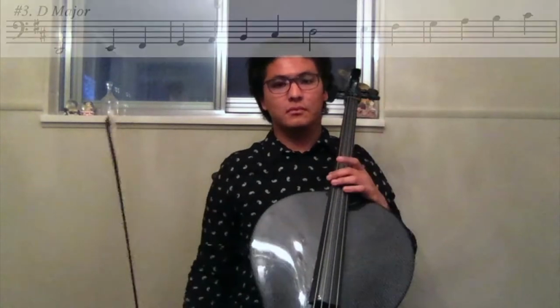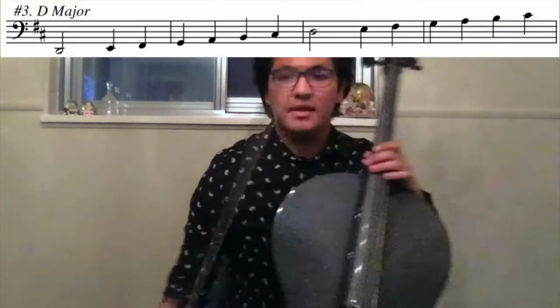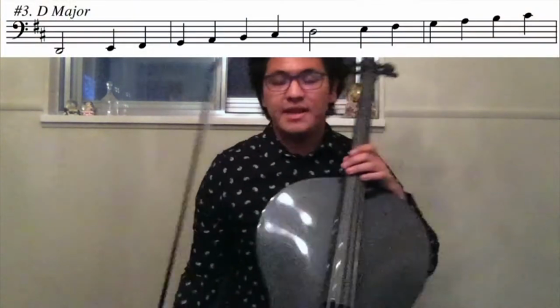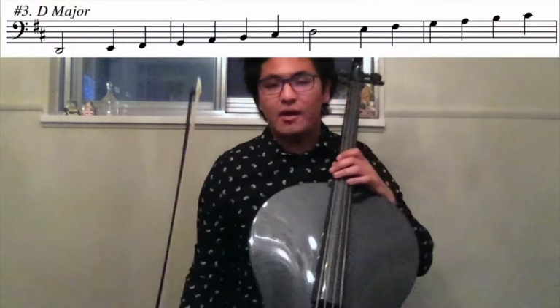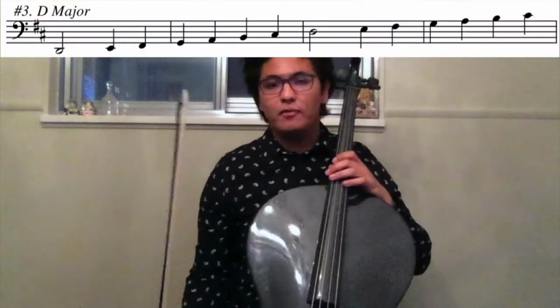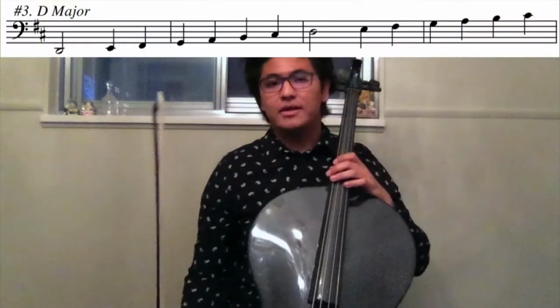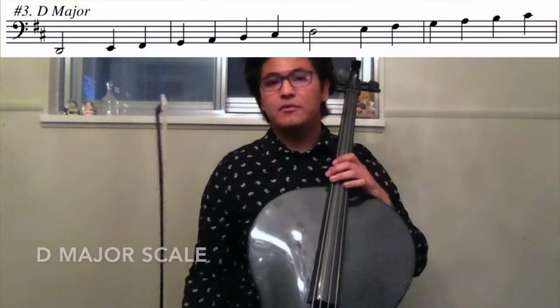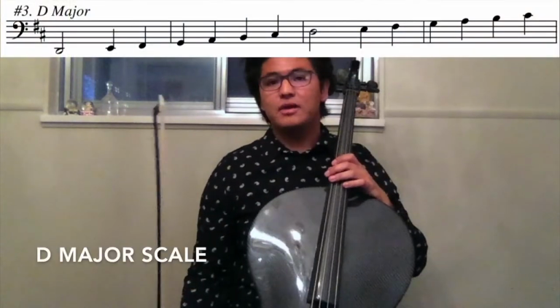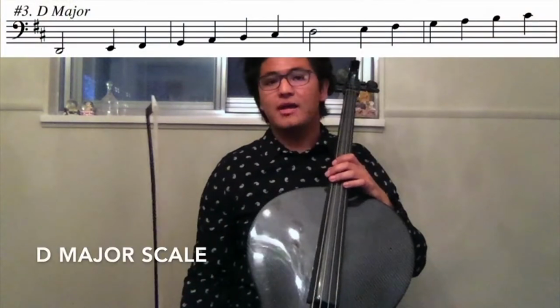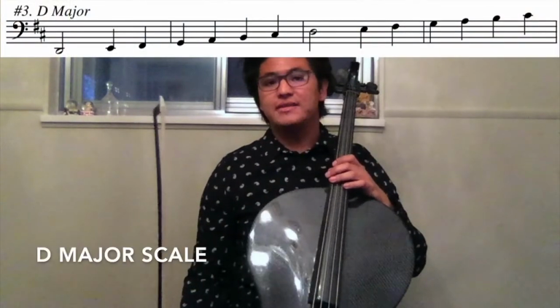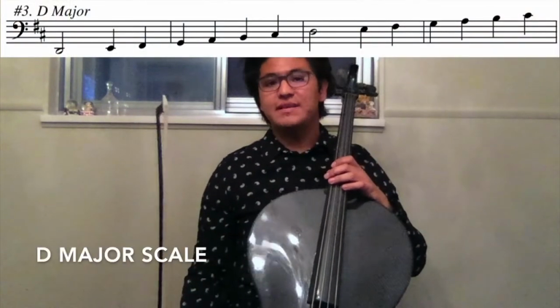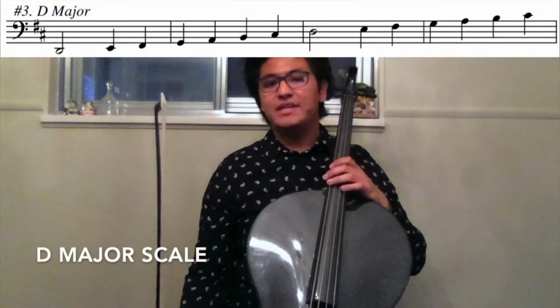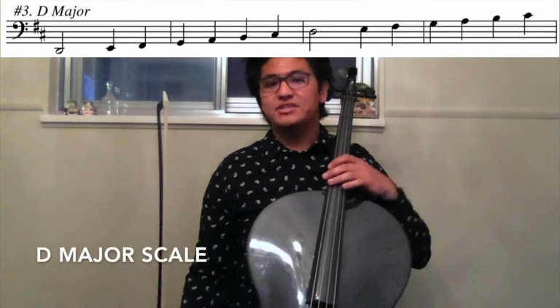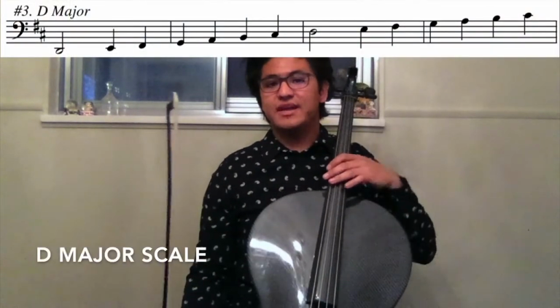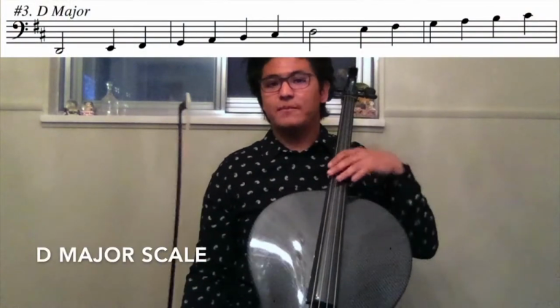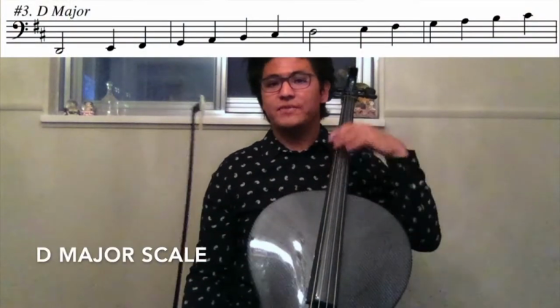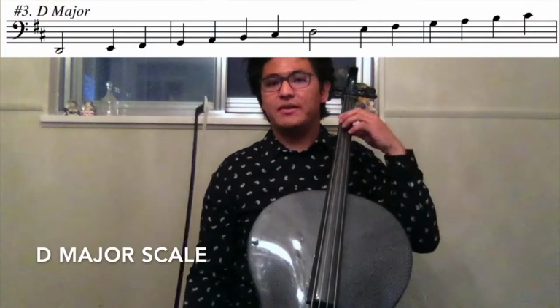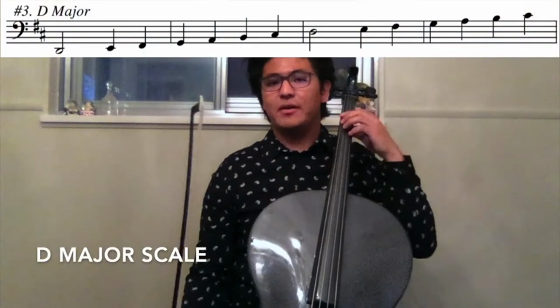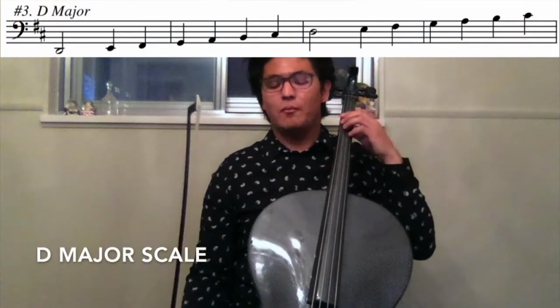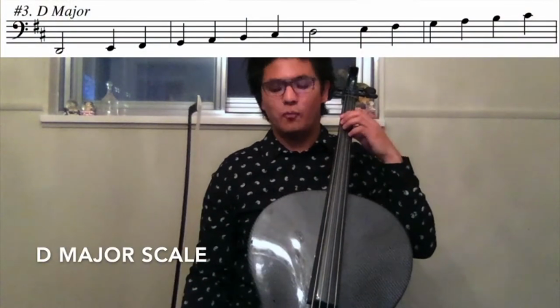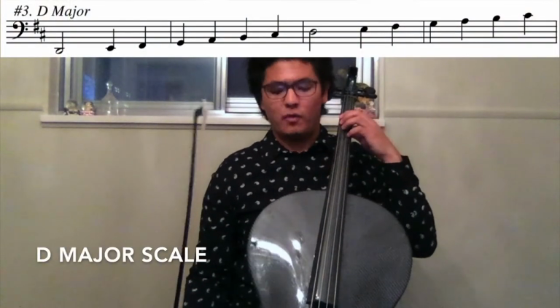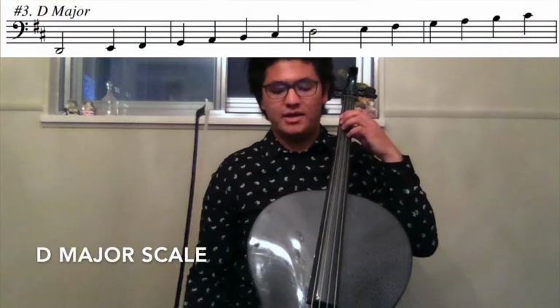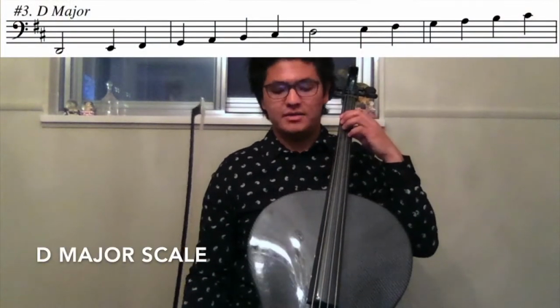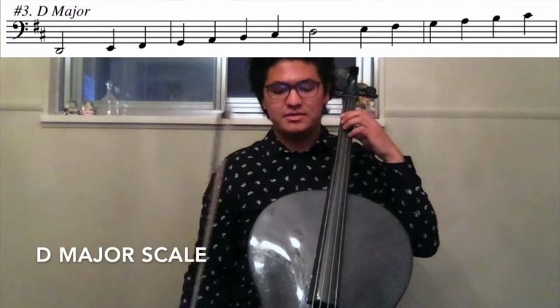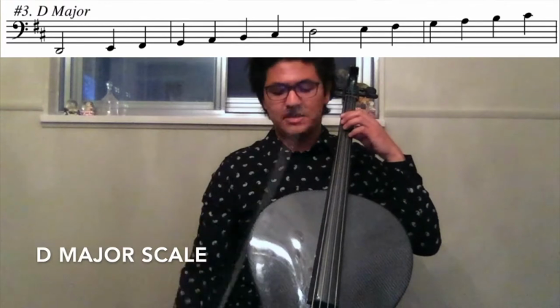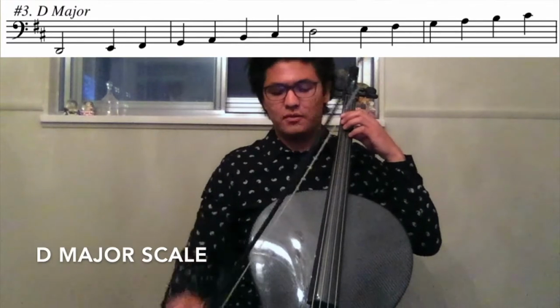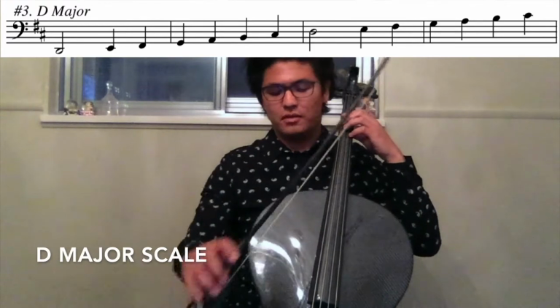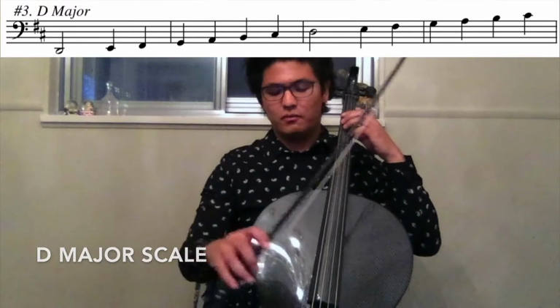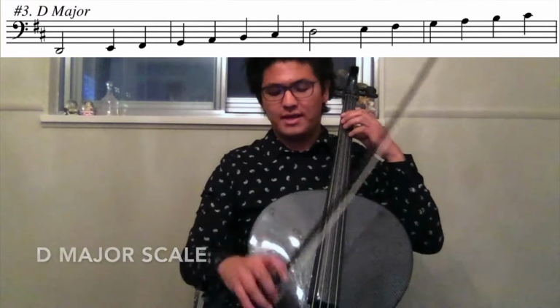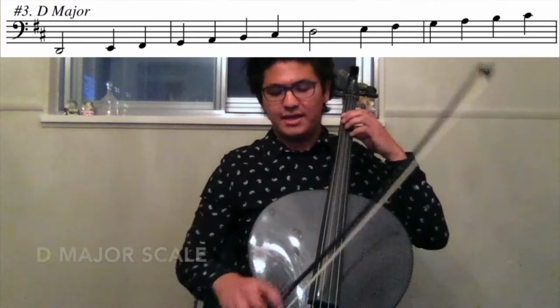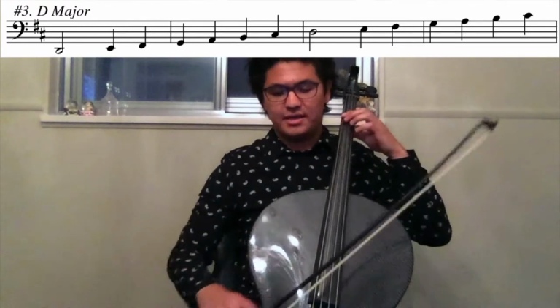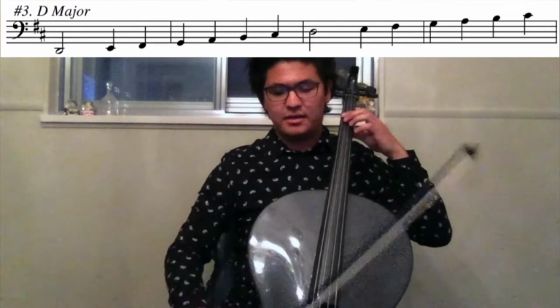Now we are going to work on the D major scale. Here we go. One, two, ready, go.